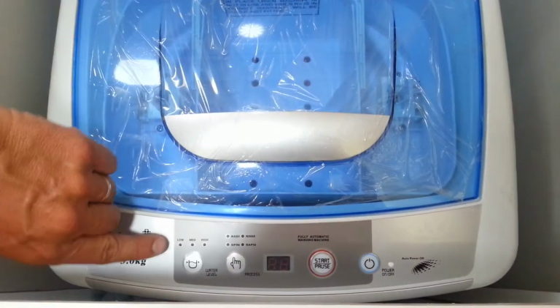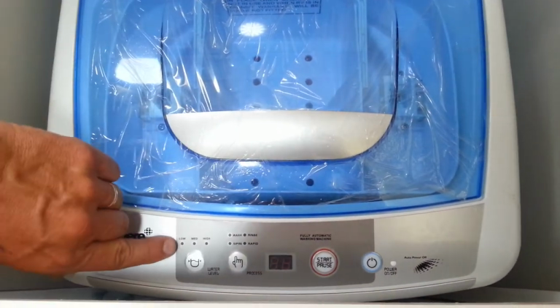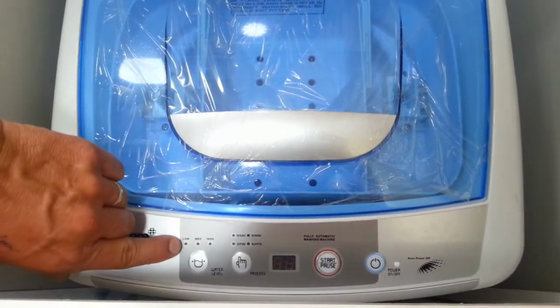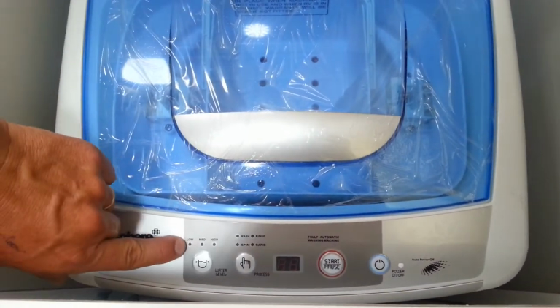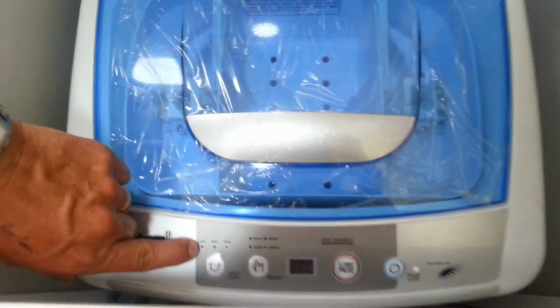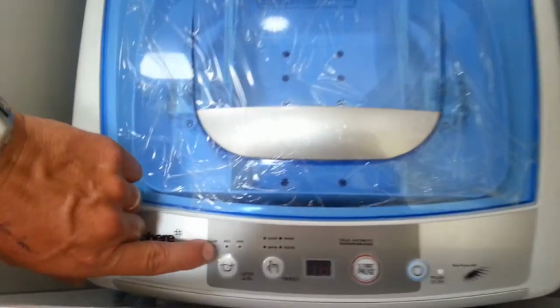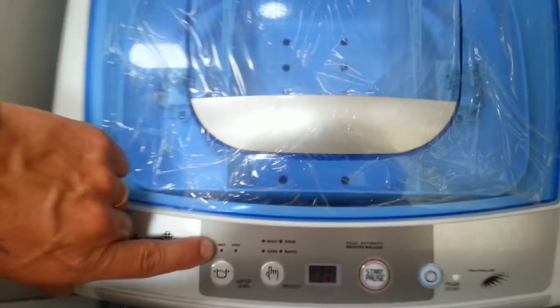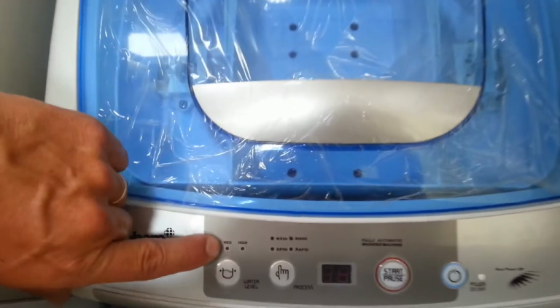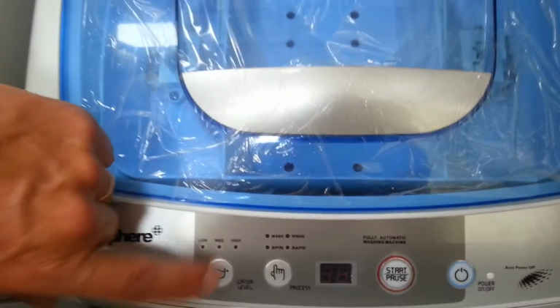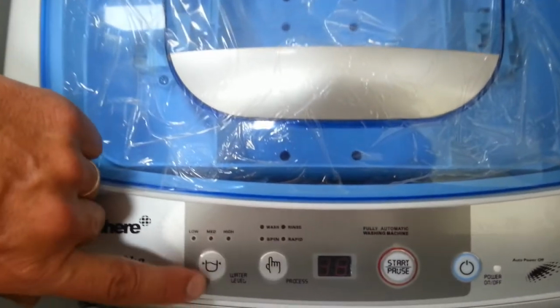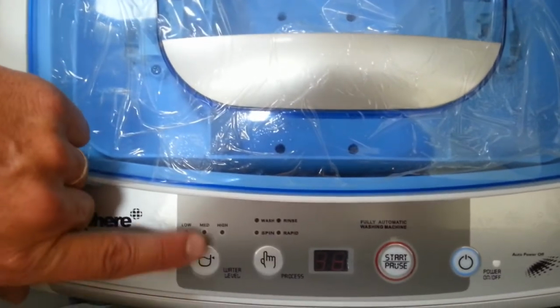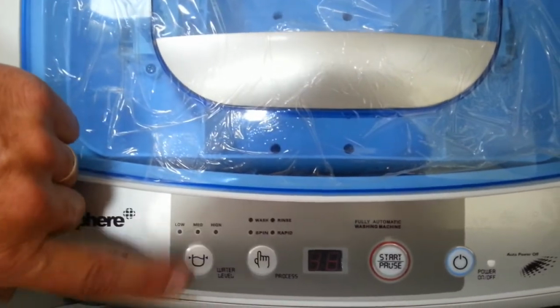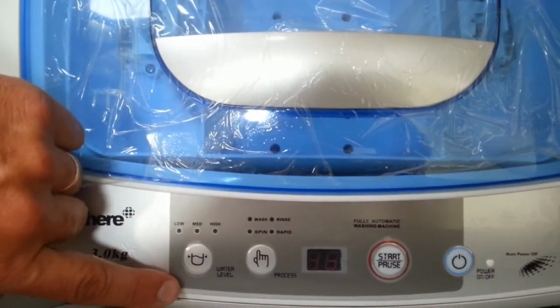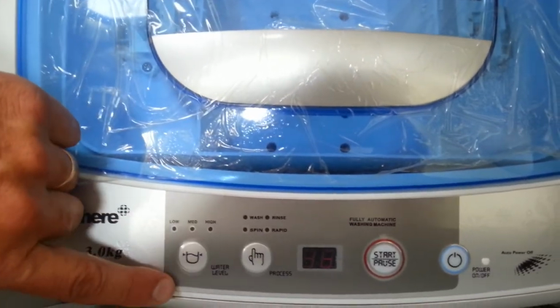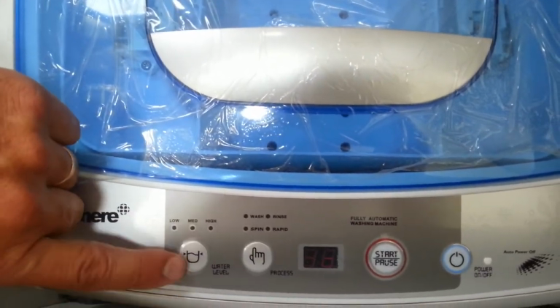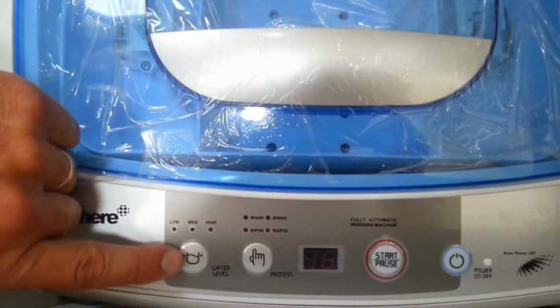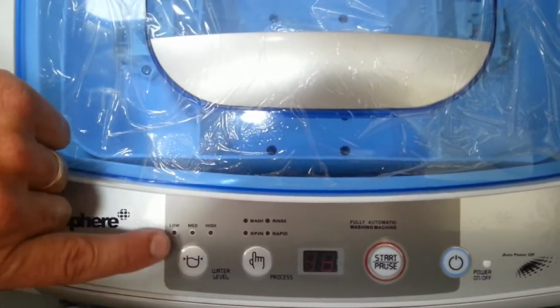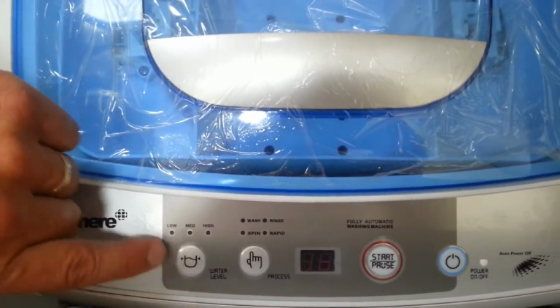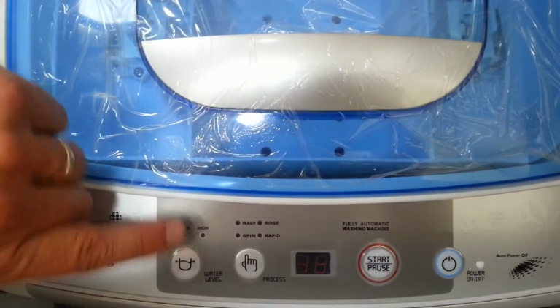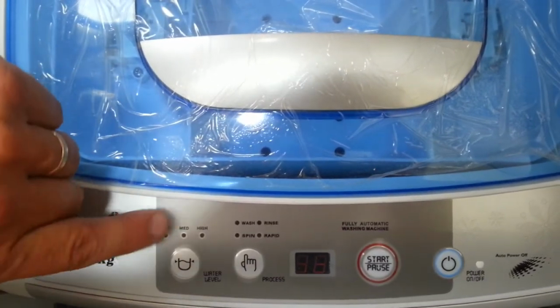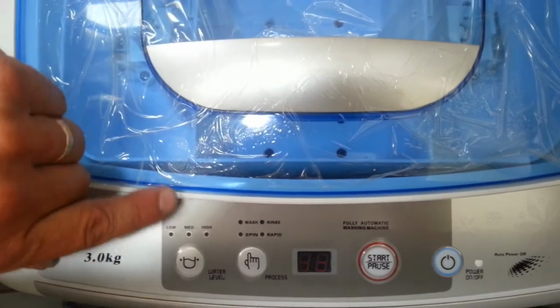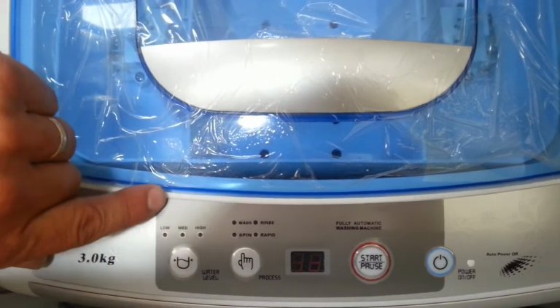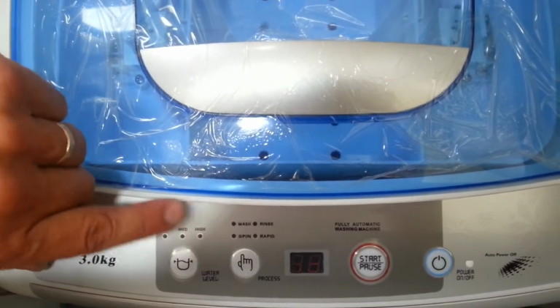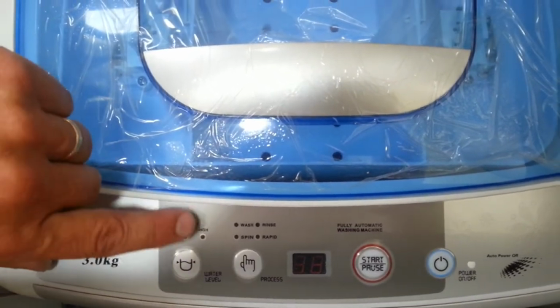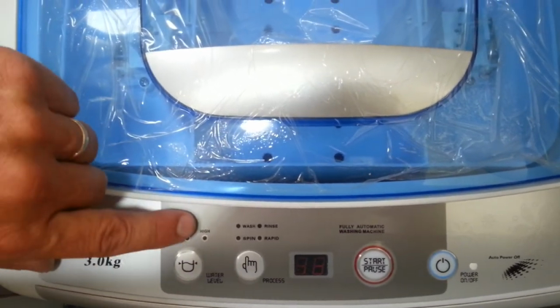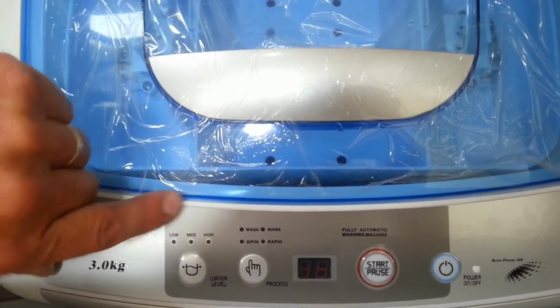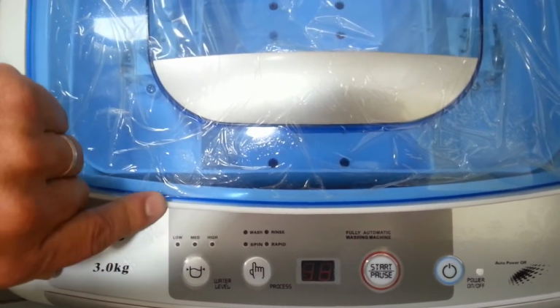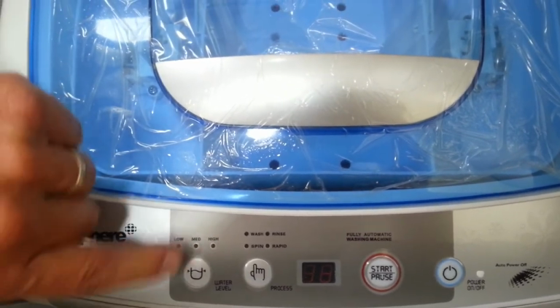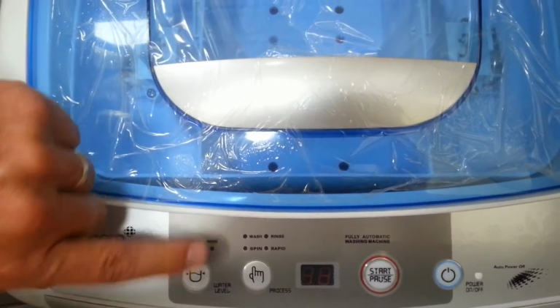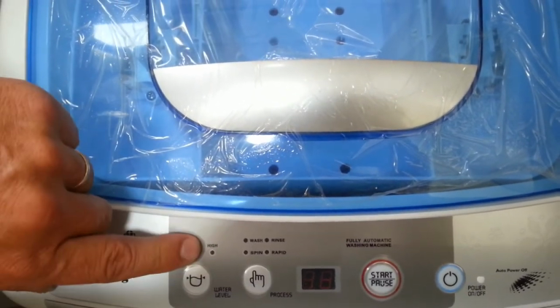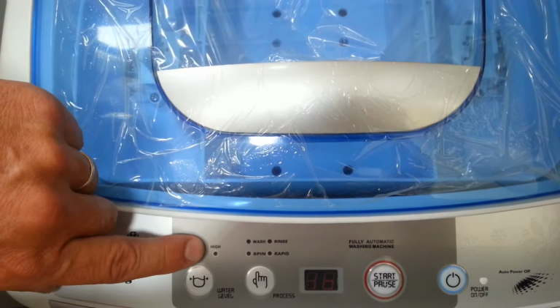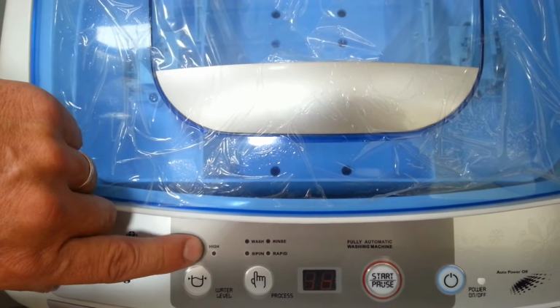This one here is low, medium, high — indicating water levels. Most of these little washing machines will be run at a high level.